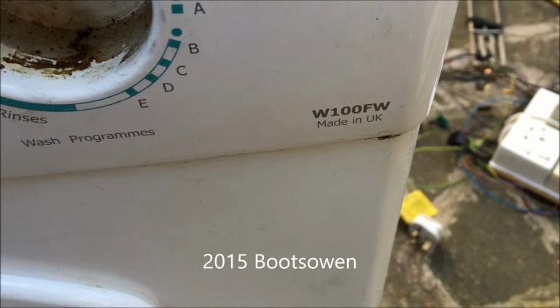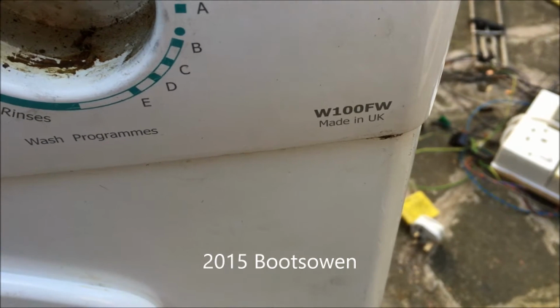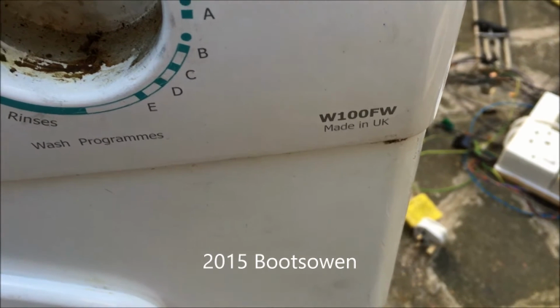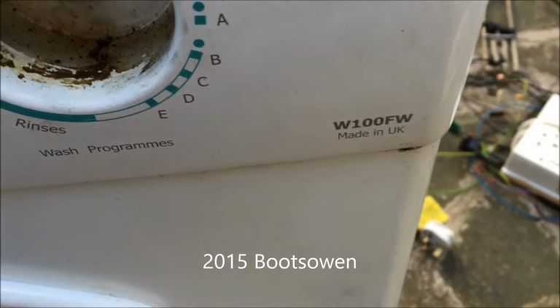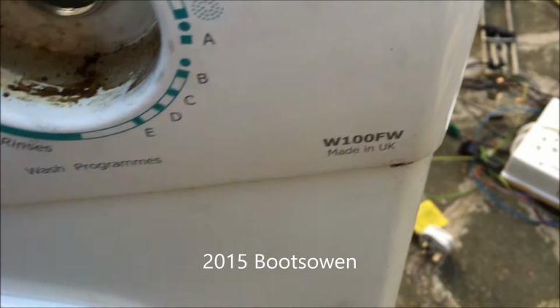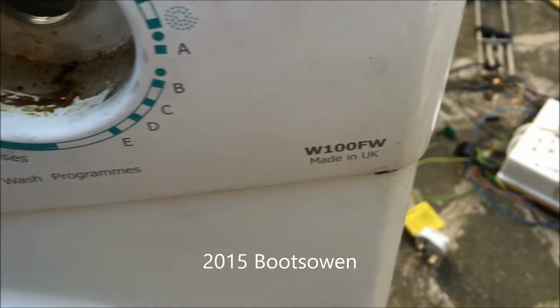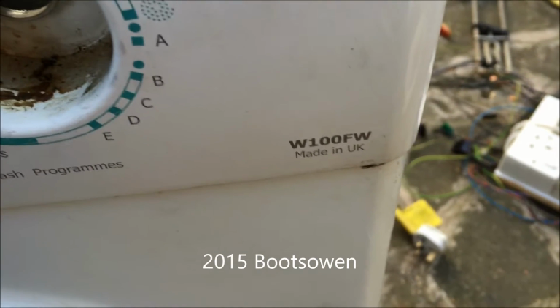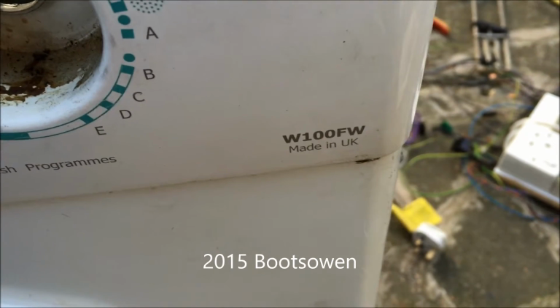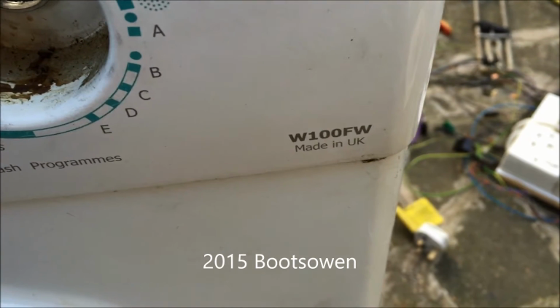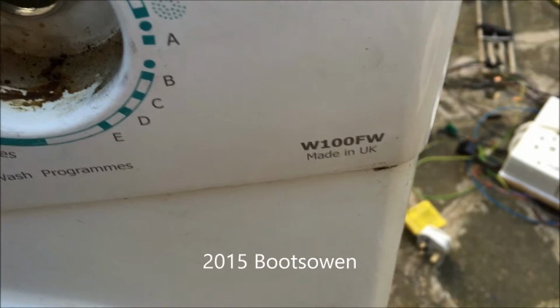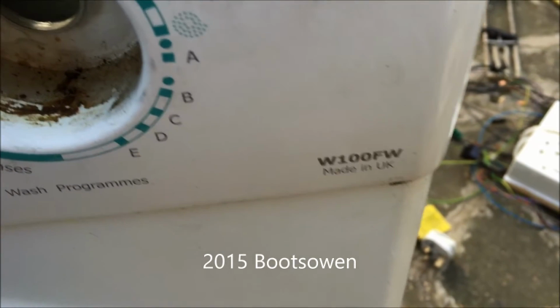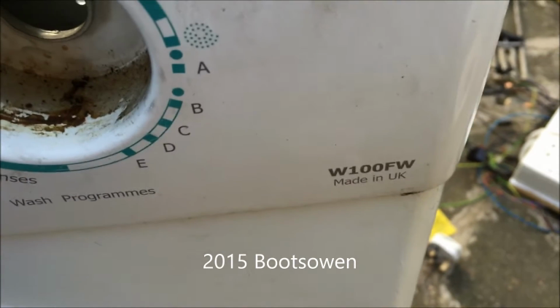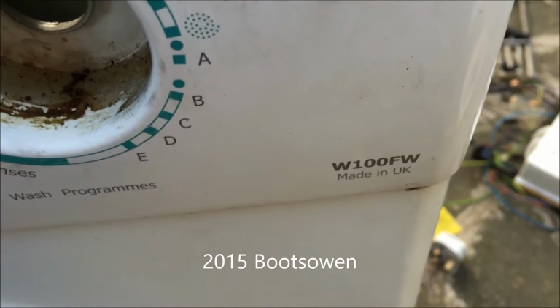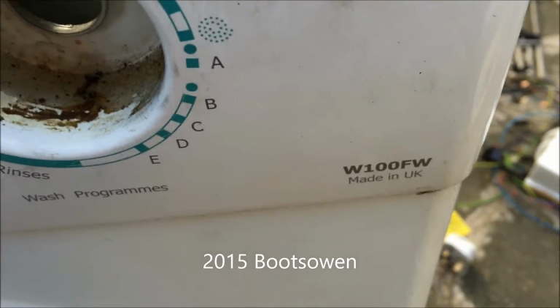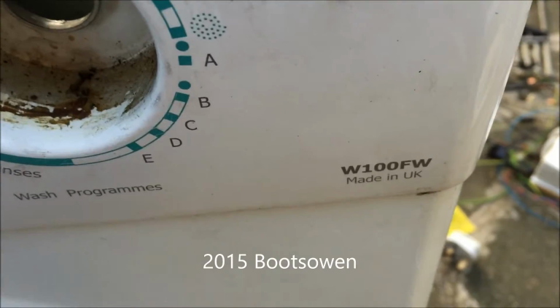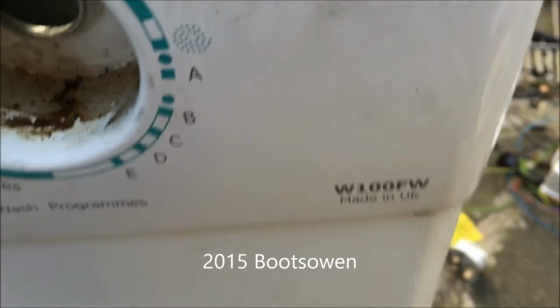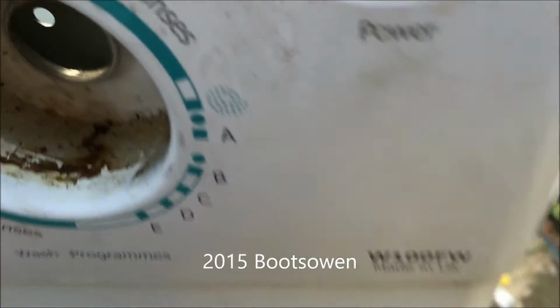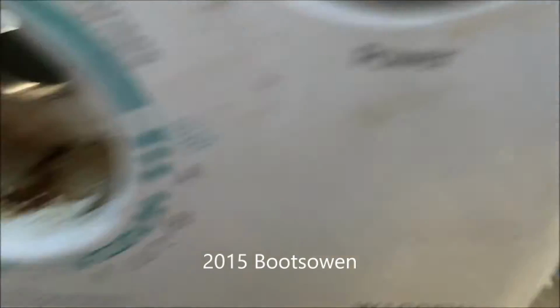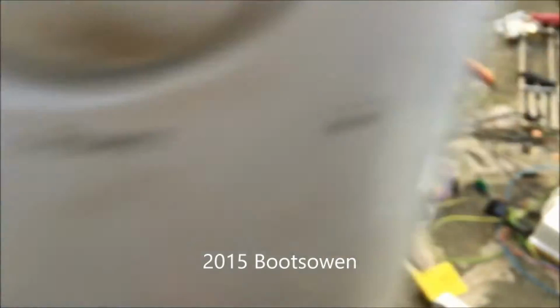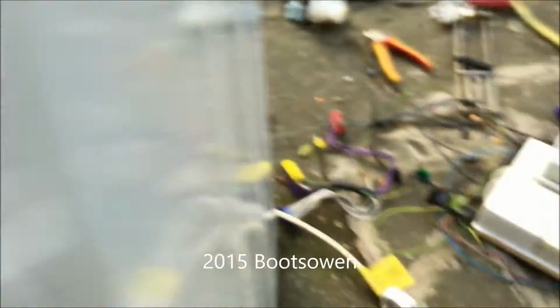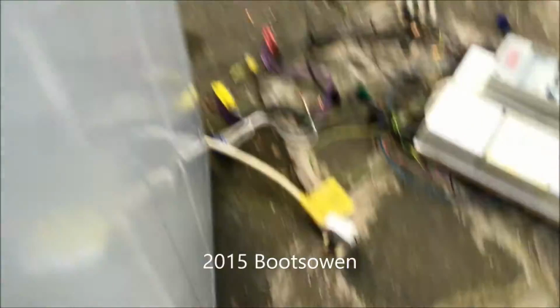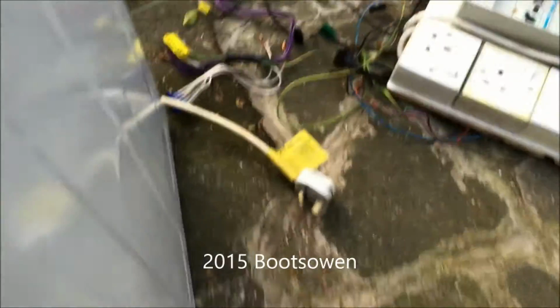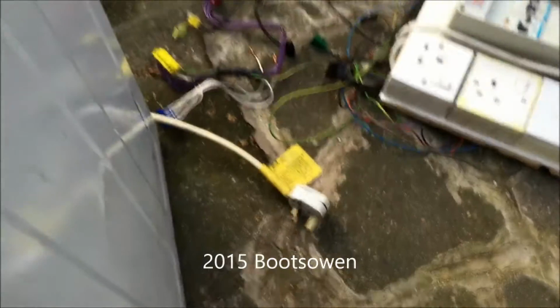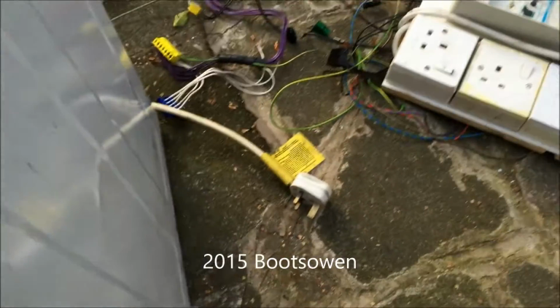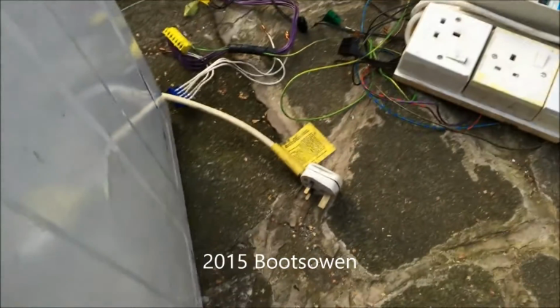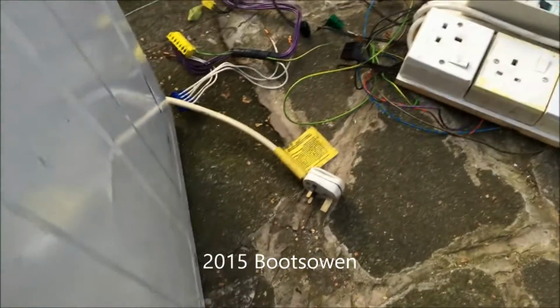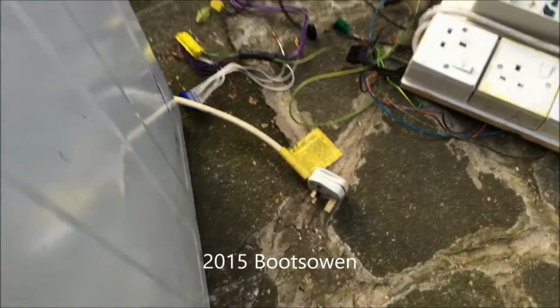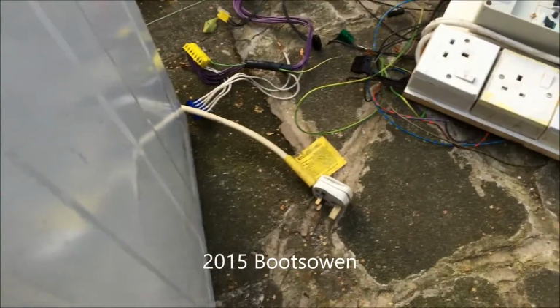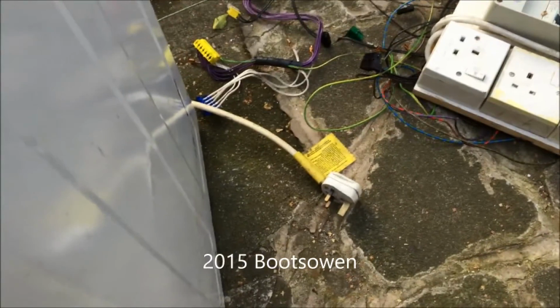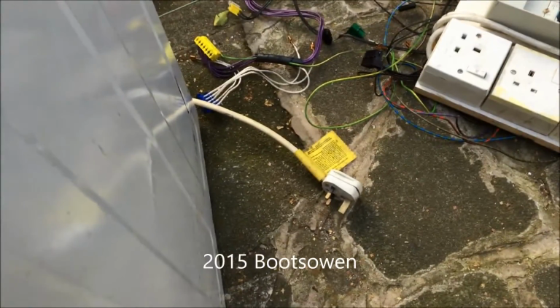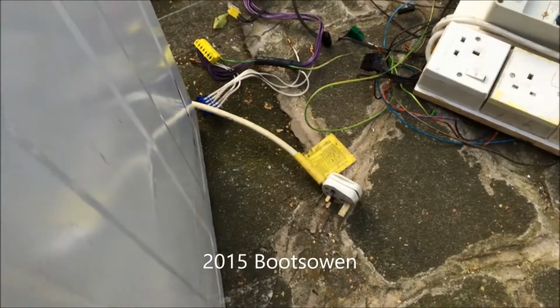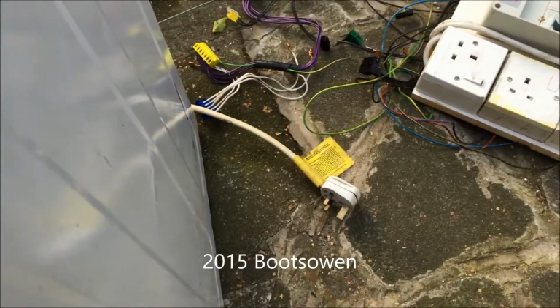I'll show you how to hotwire a W100FW washing machine motor. It's isolated from electricity.